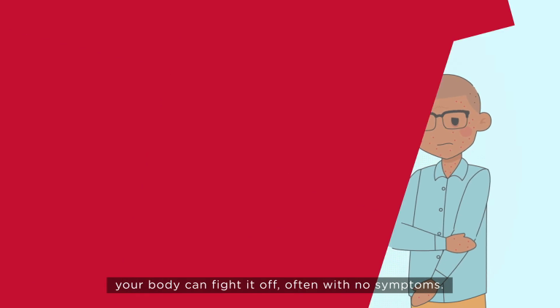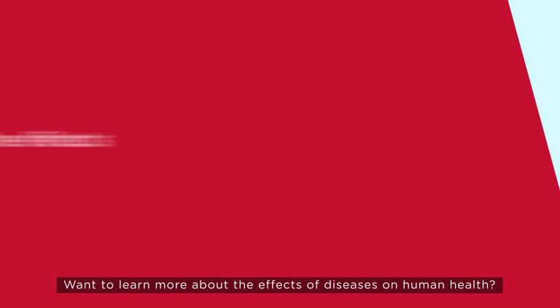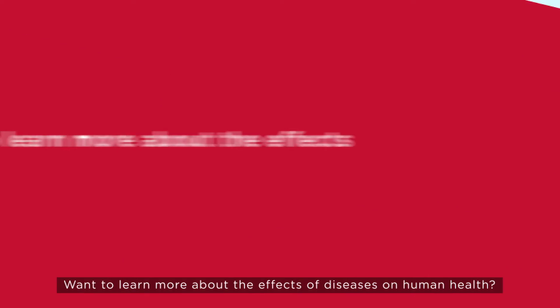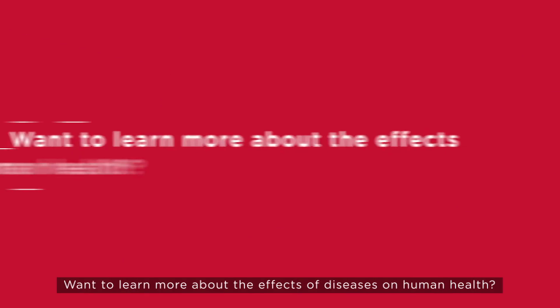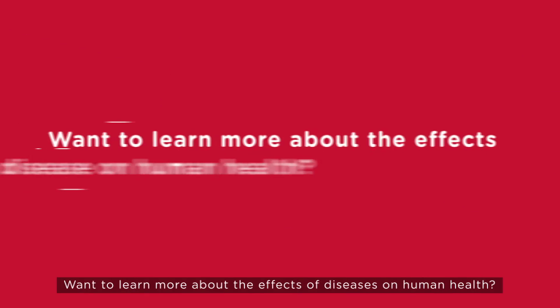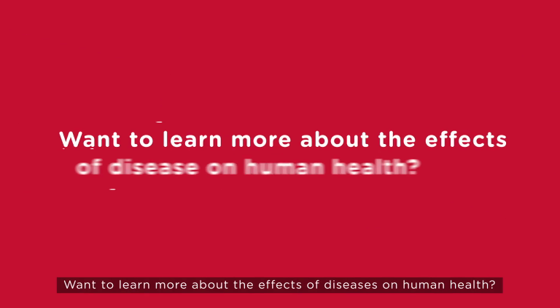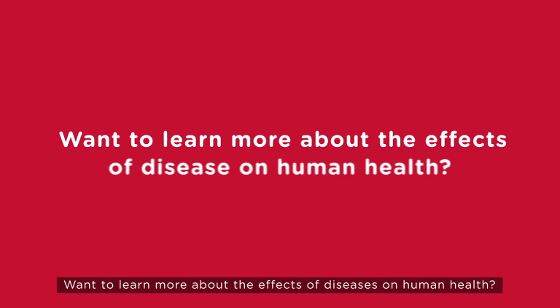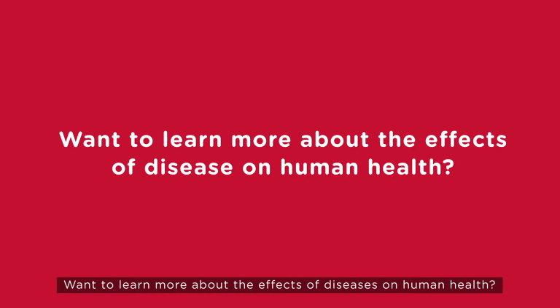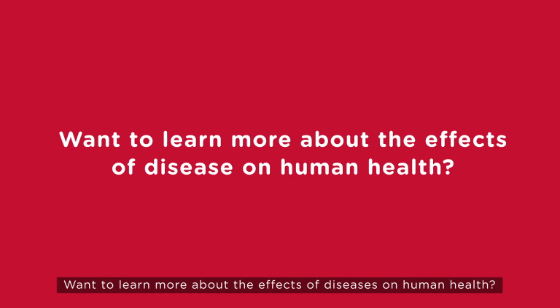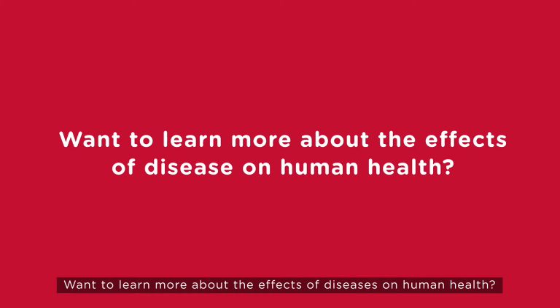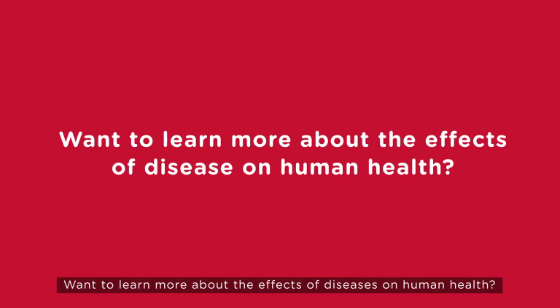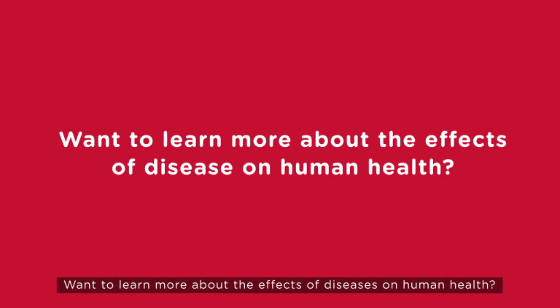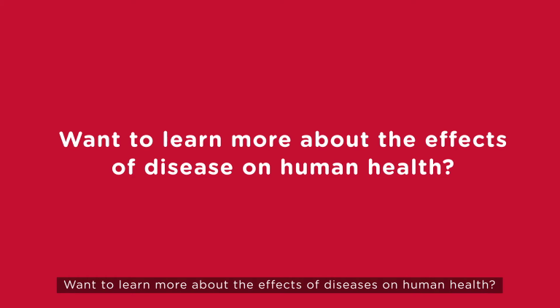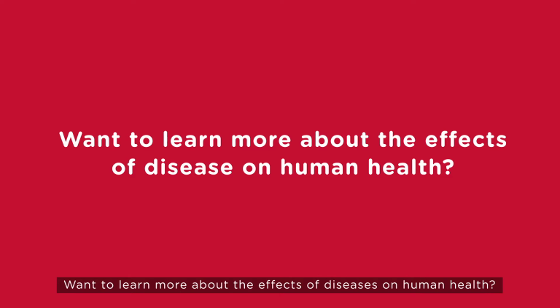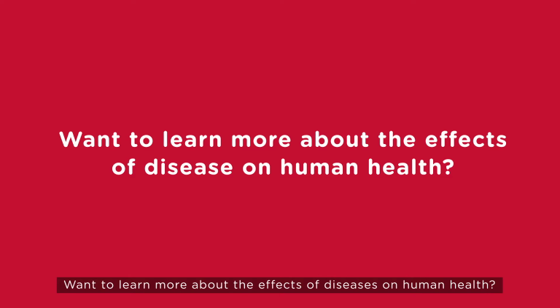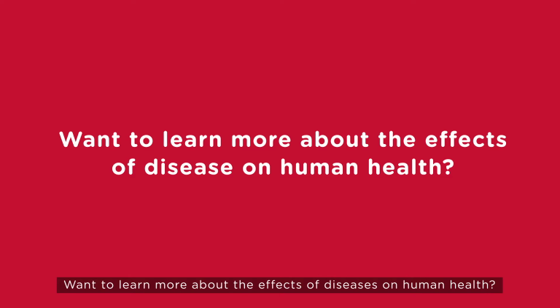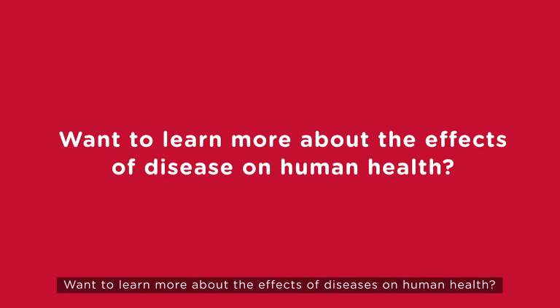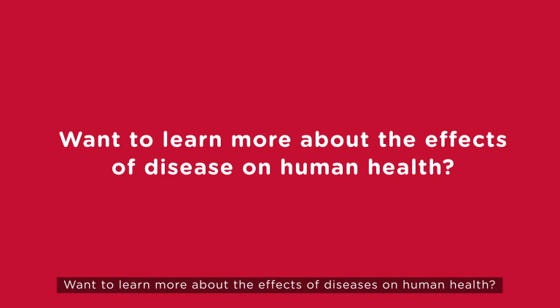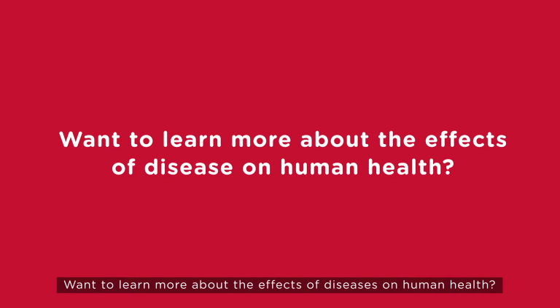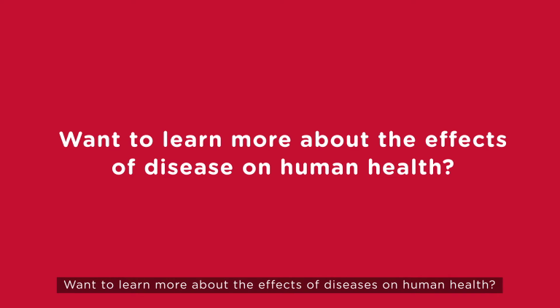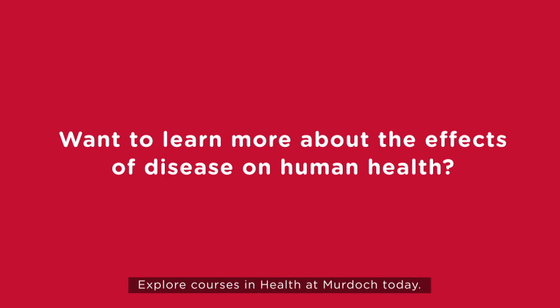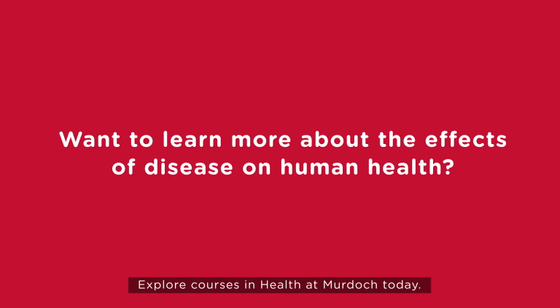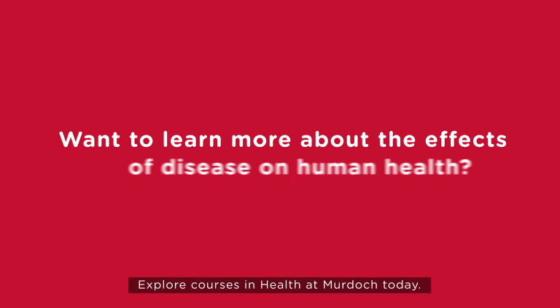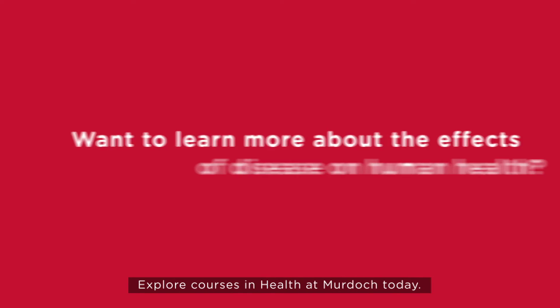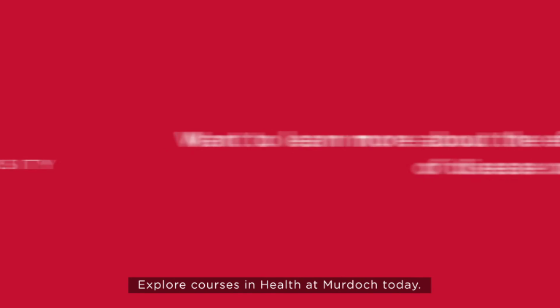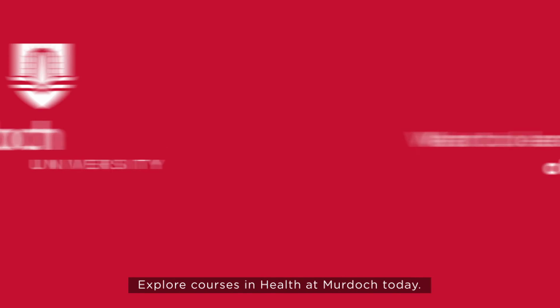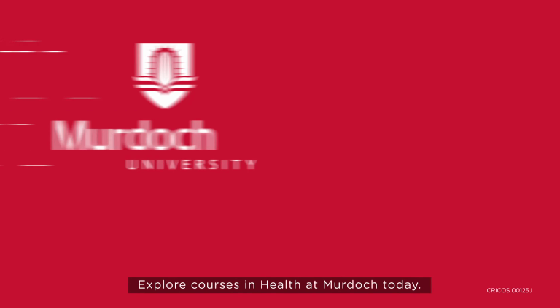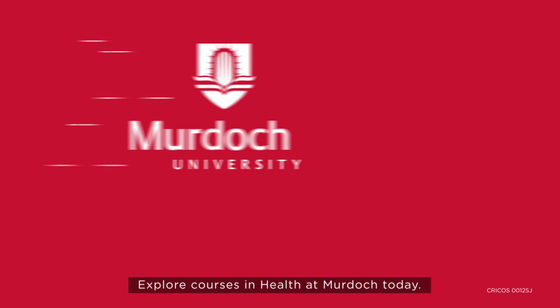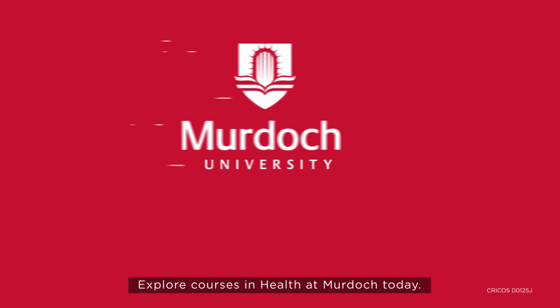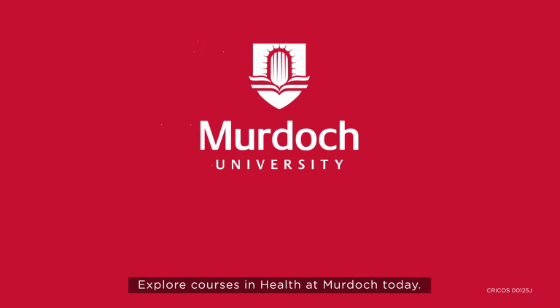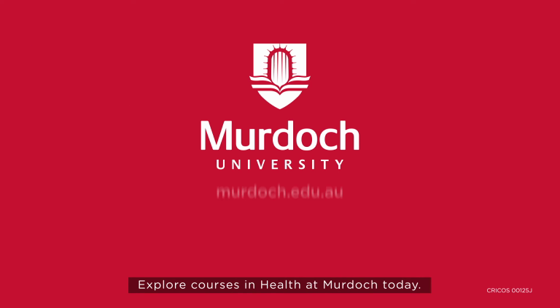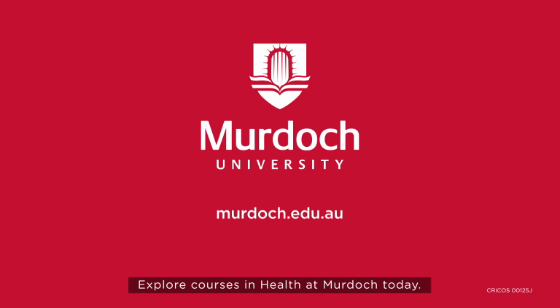Want to learn more about the effects of diseases on human health? Explore courses in health at Murdoch today.